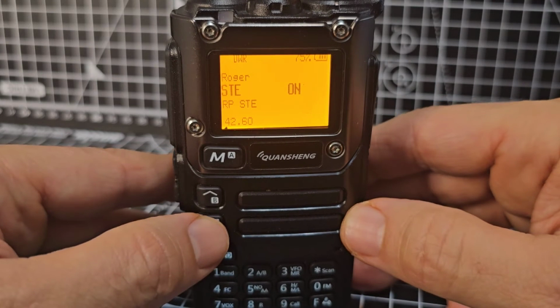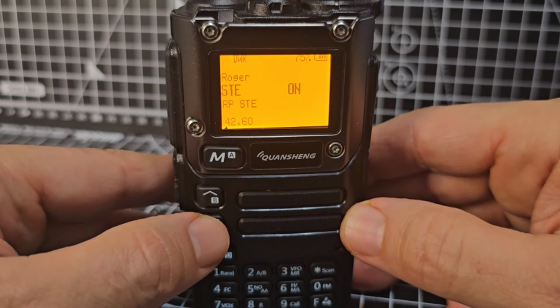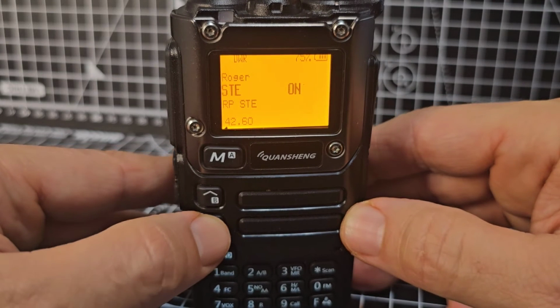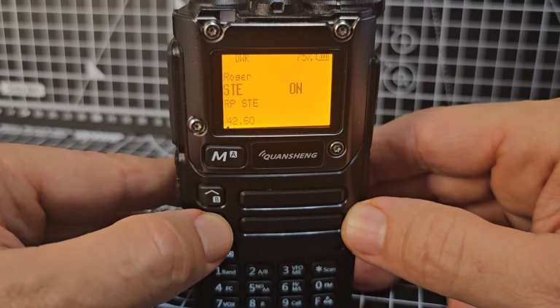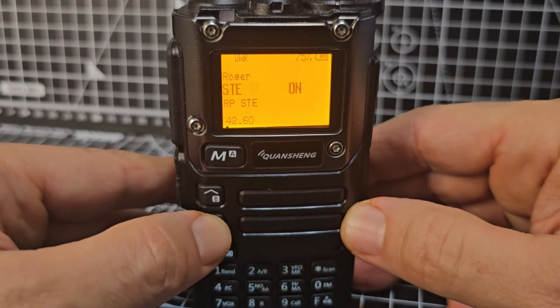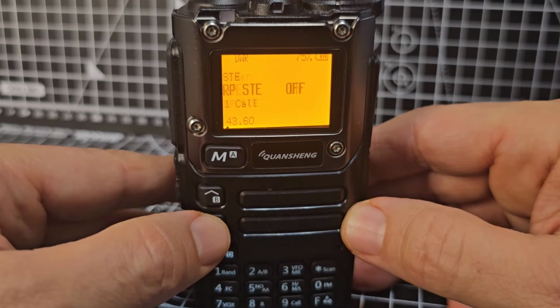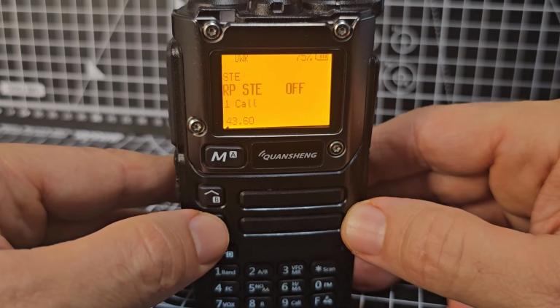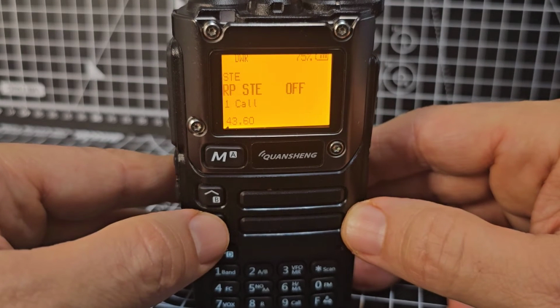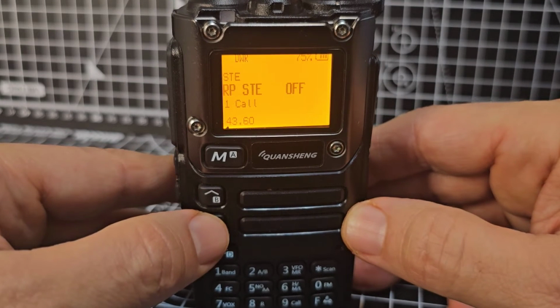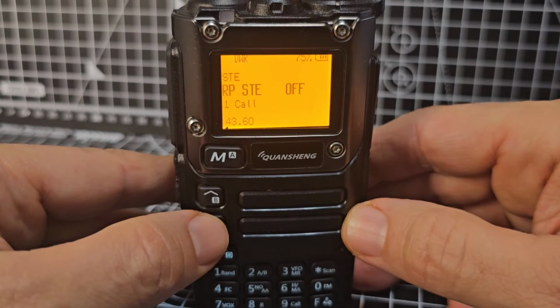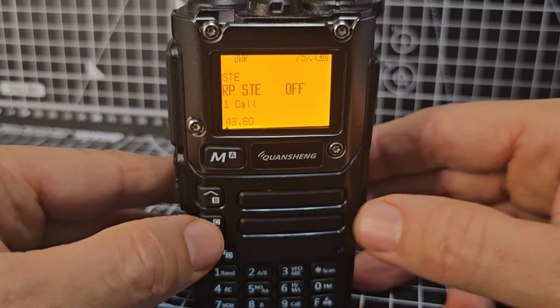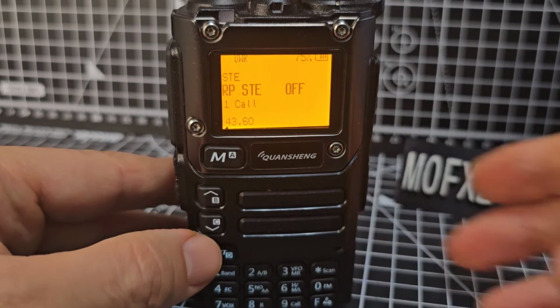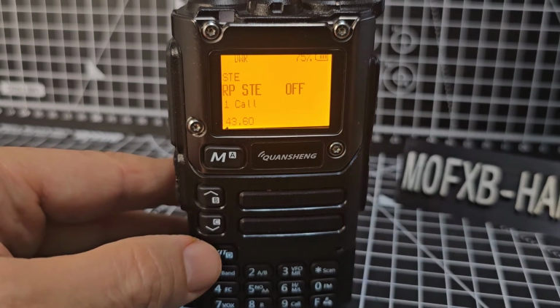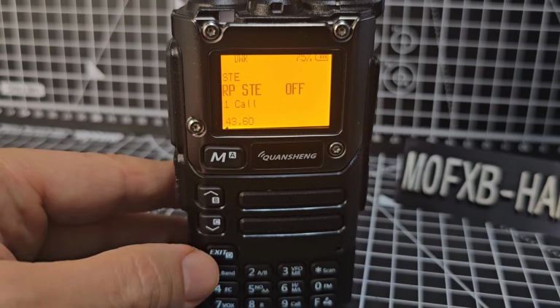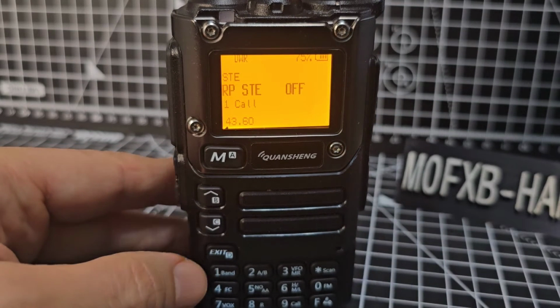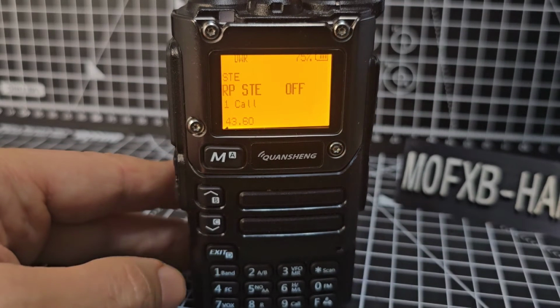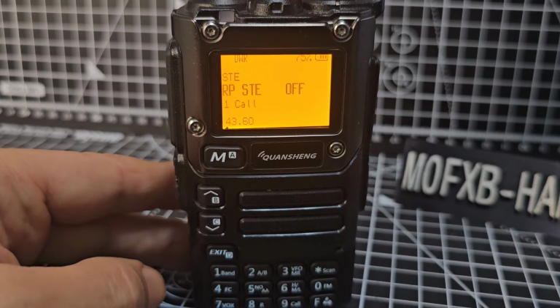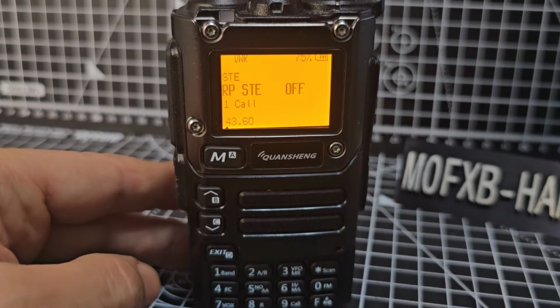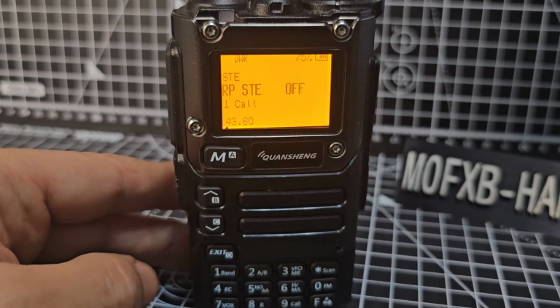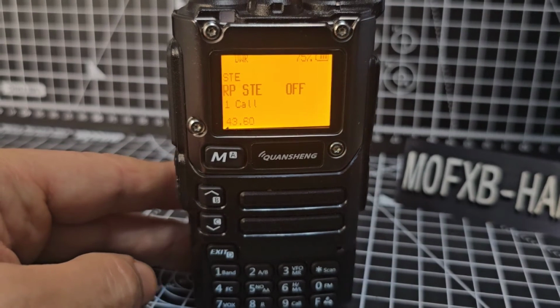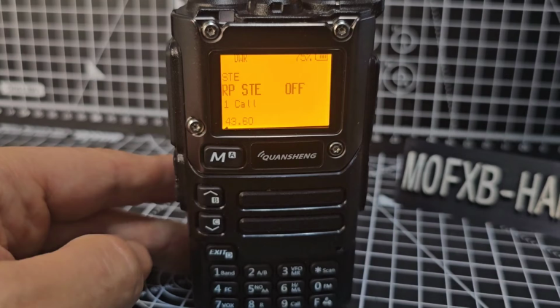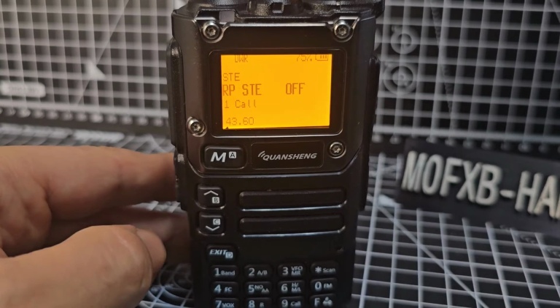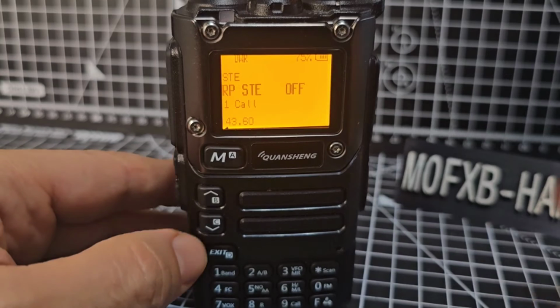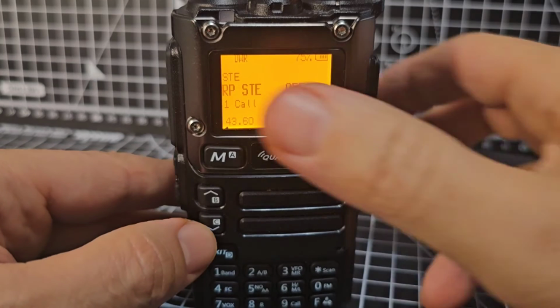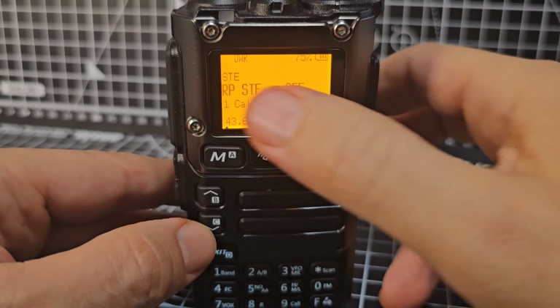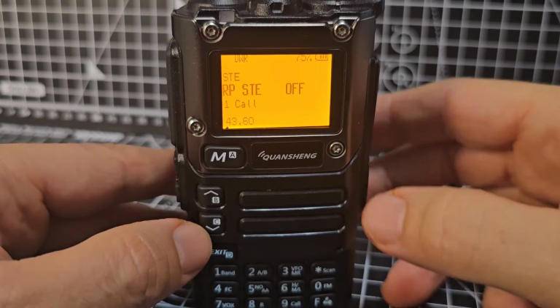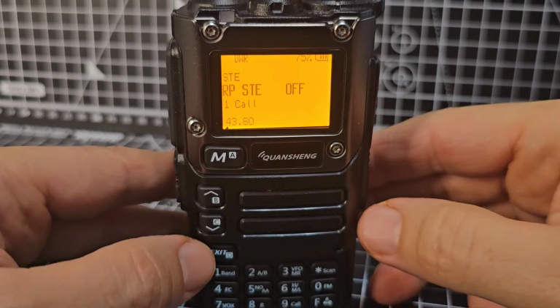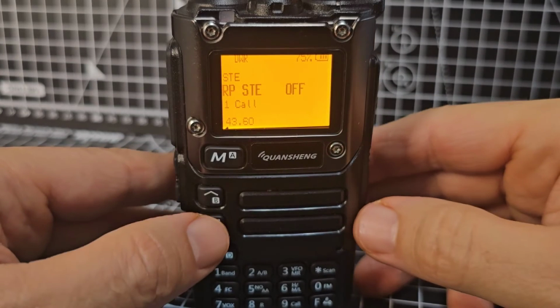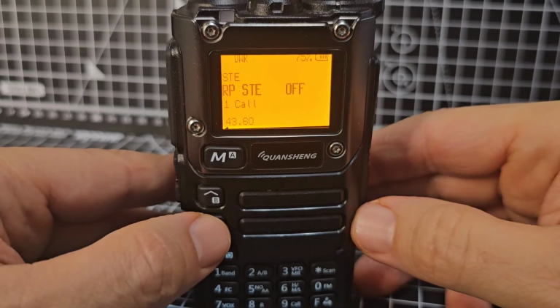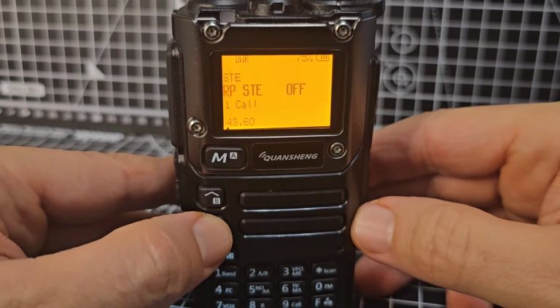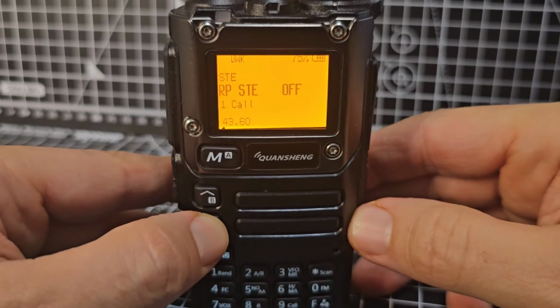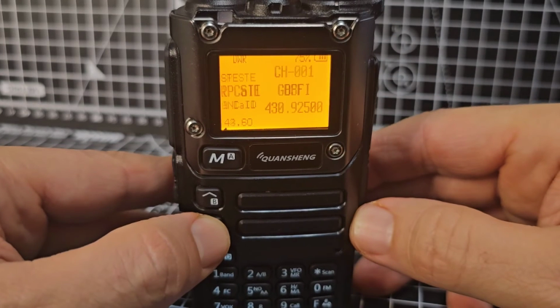Menu 39 is Beep — on and off. Menu 40 is Roger — on and off. Menu 41 or 42 makes sure that at the end of your conversation you don't get that squelchy noise. Menu 43 is the same but when you're on a repeater.